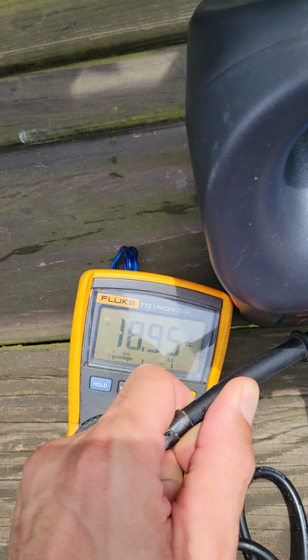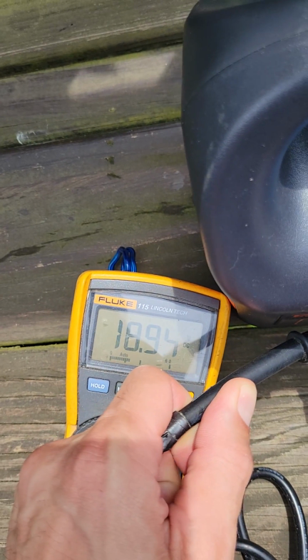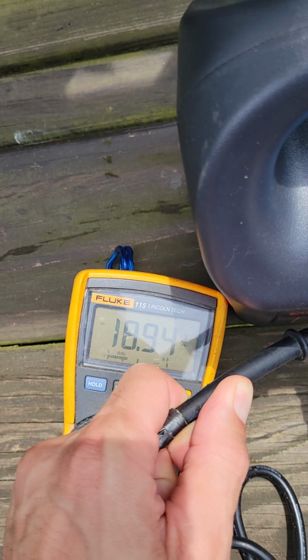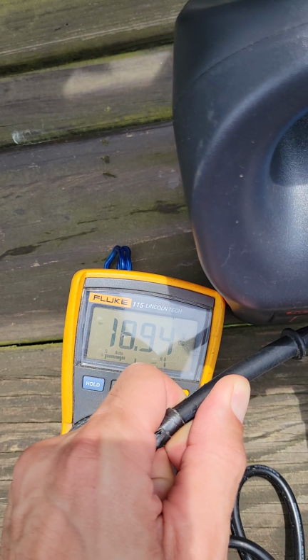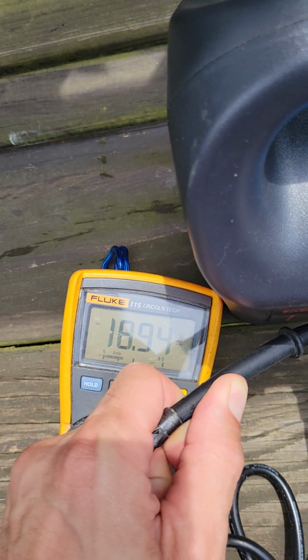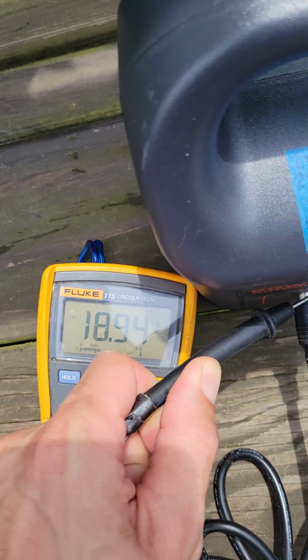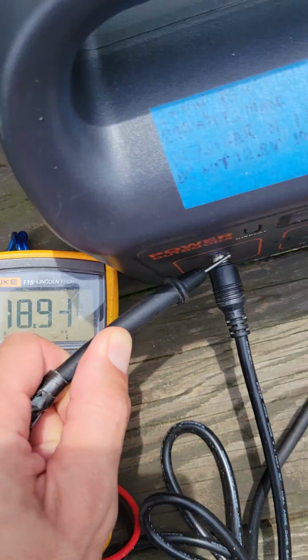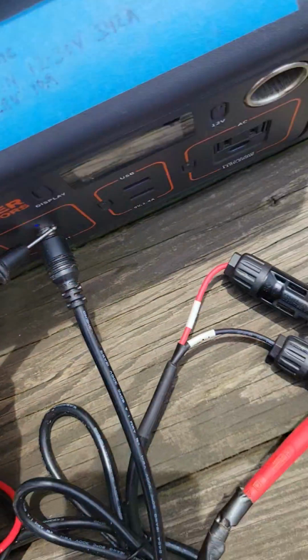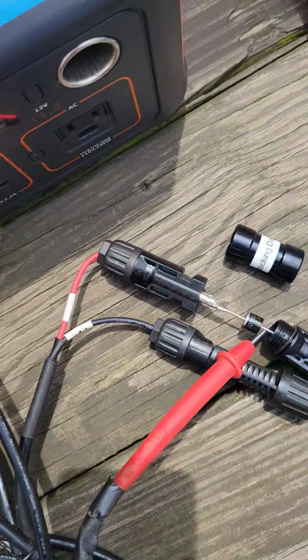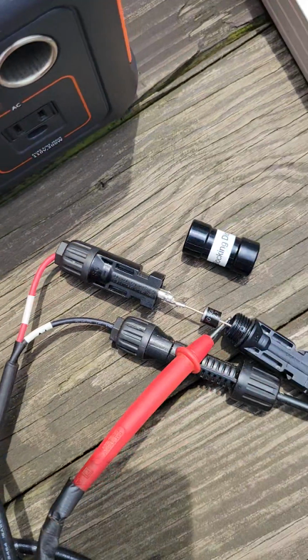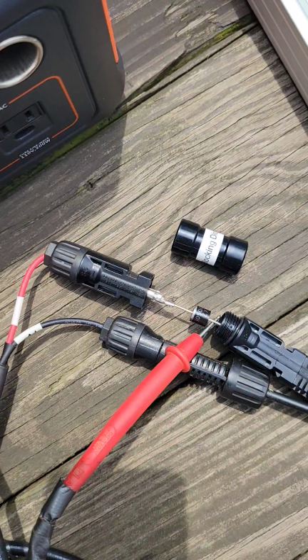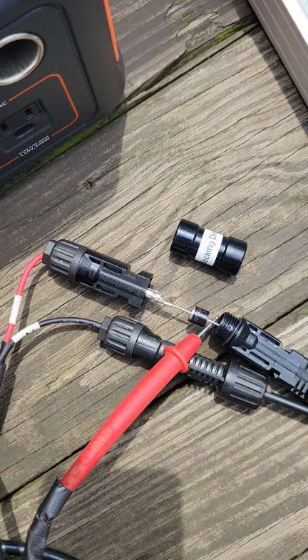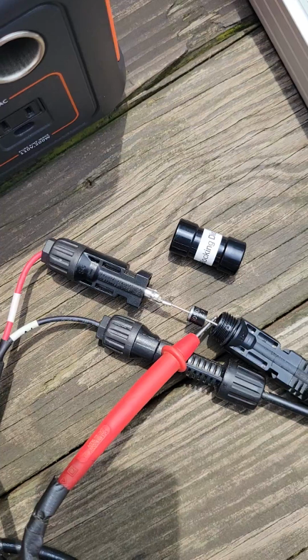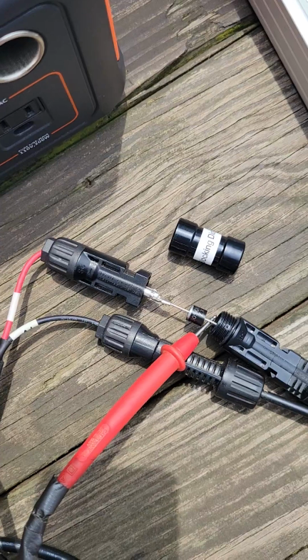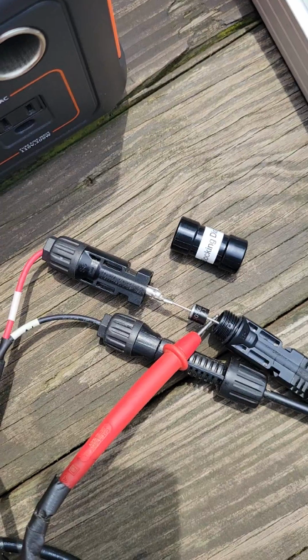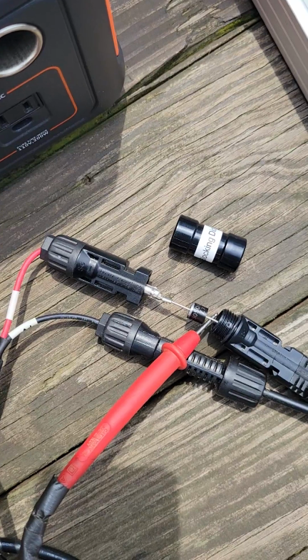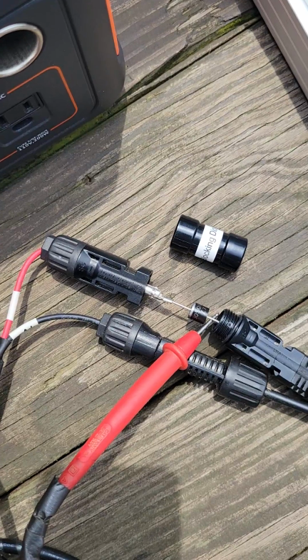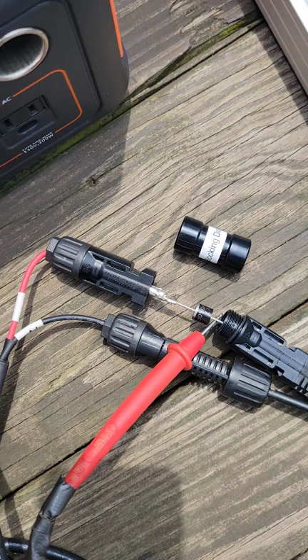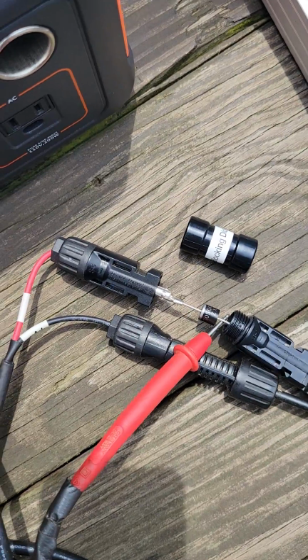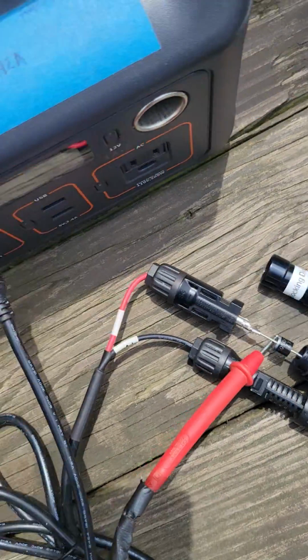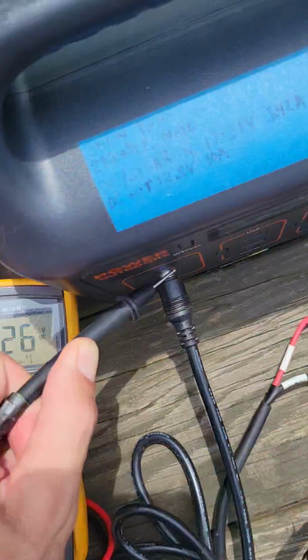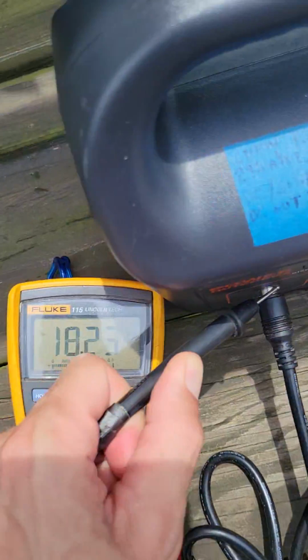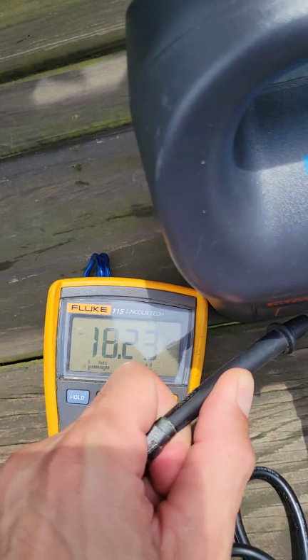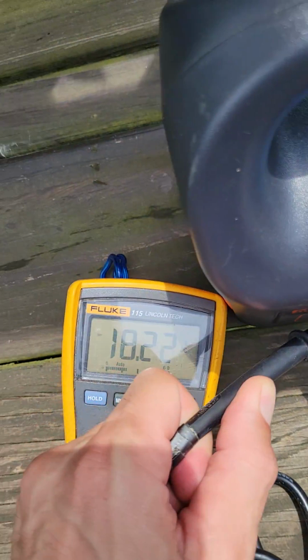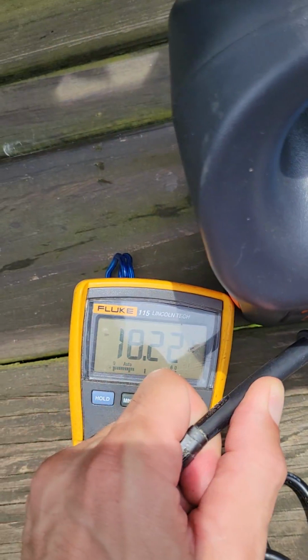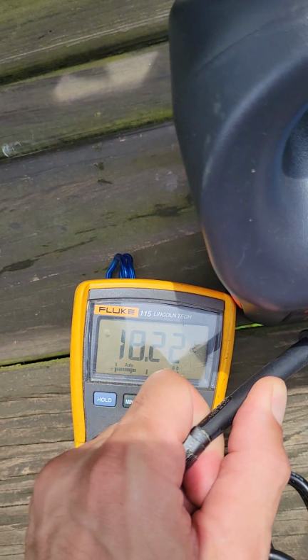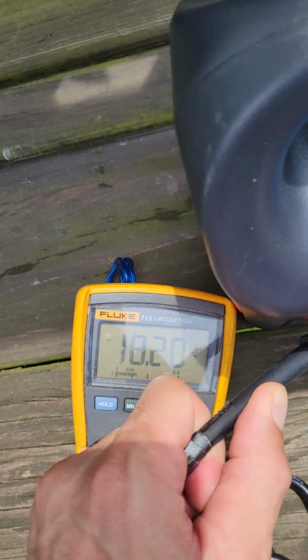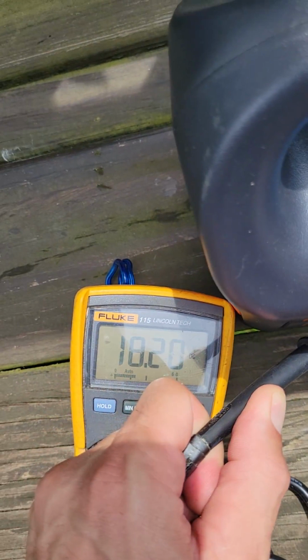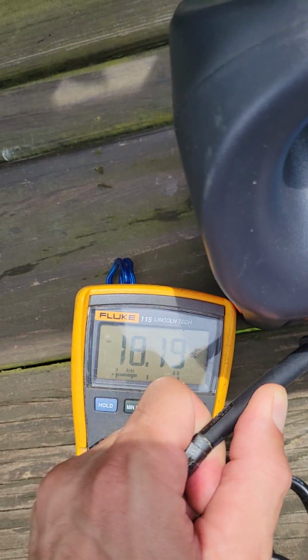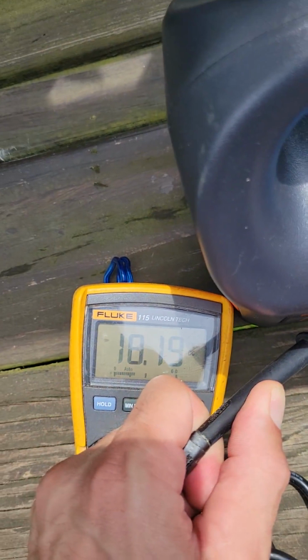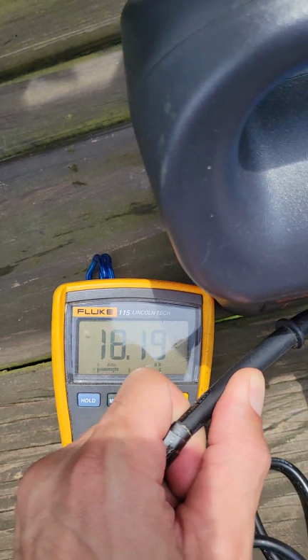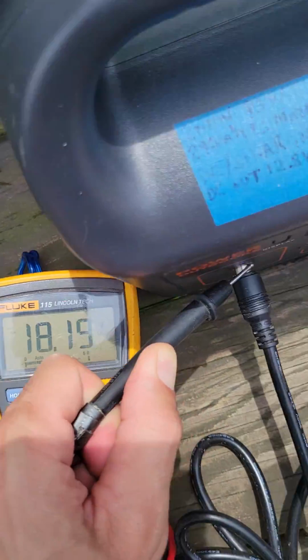Now I'm on the other side of the diode and I've got 18.1. I tried it again — 19 volts before, and 18.2 after. So there you have it.